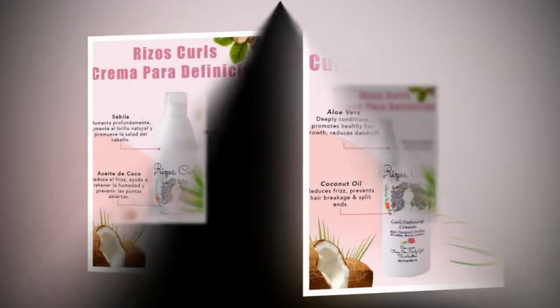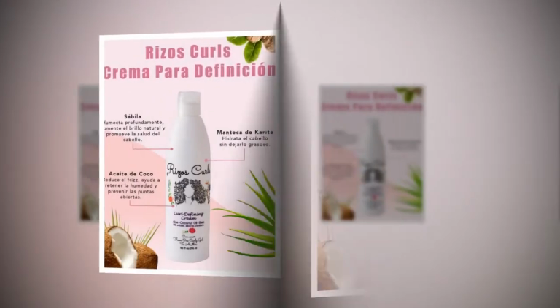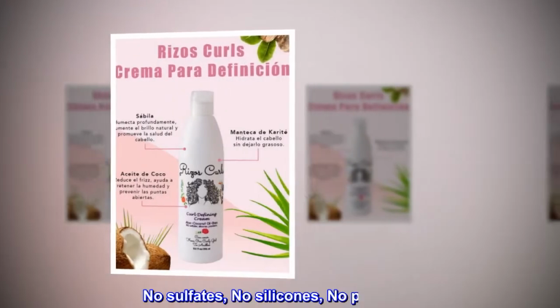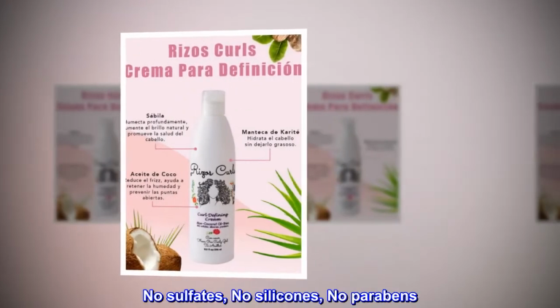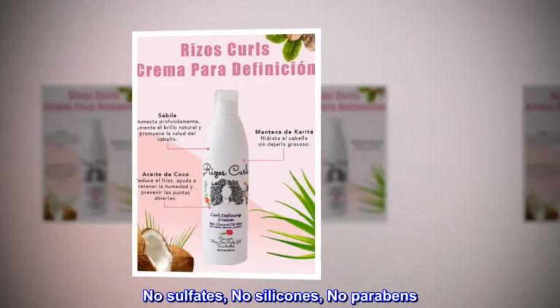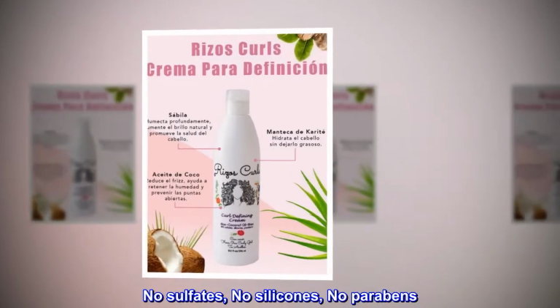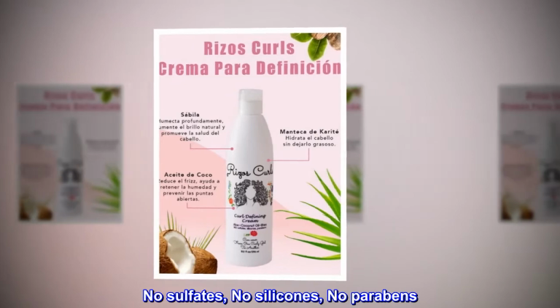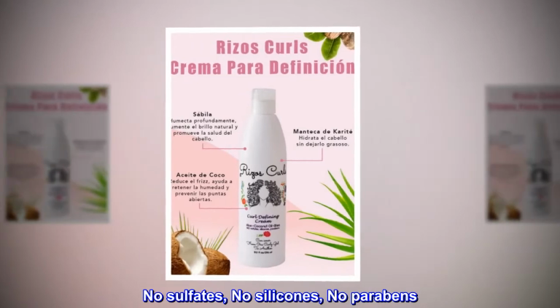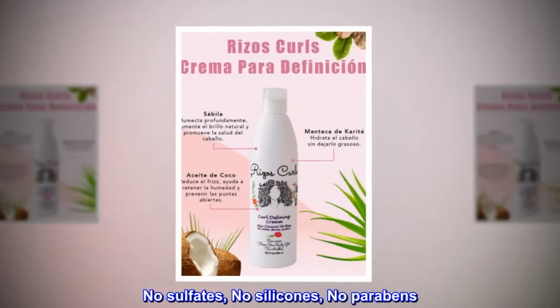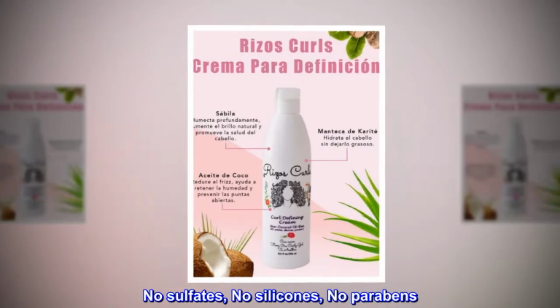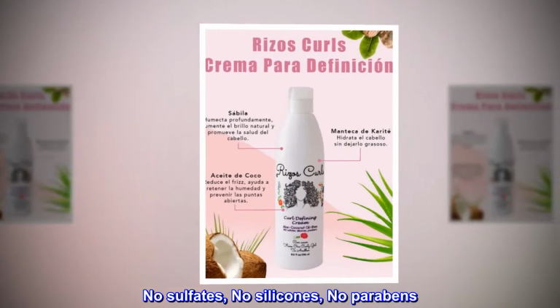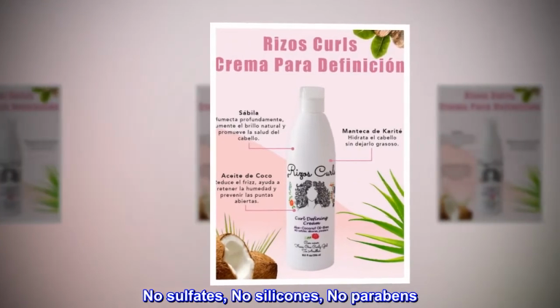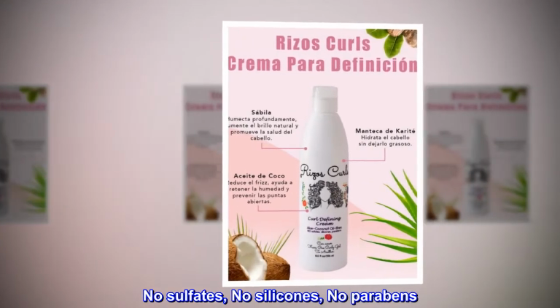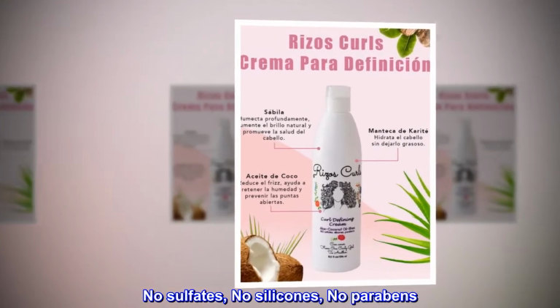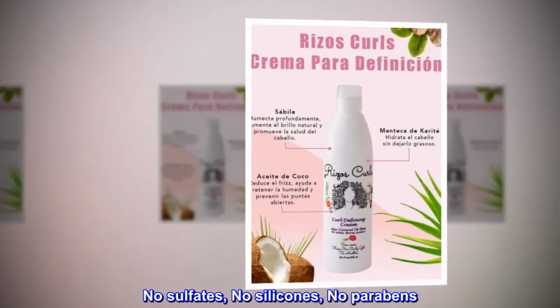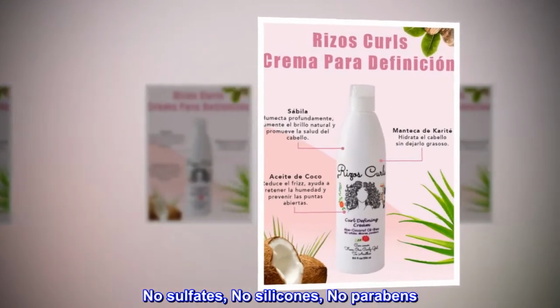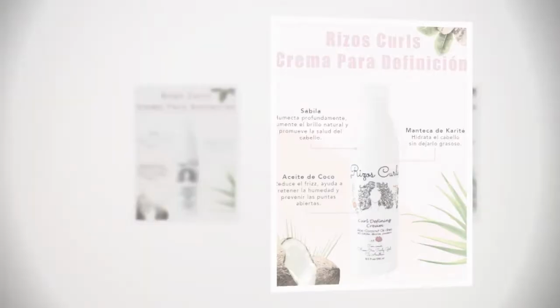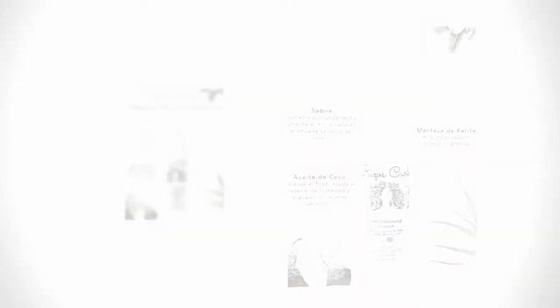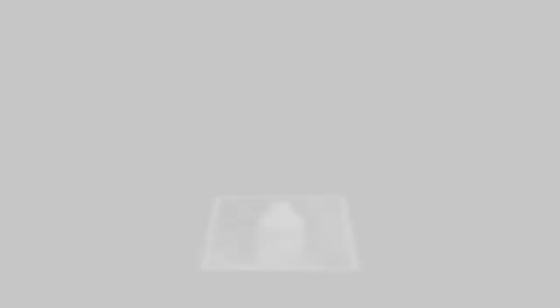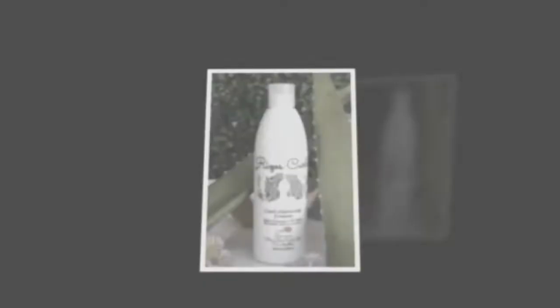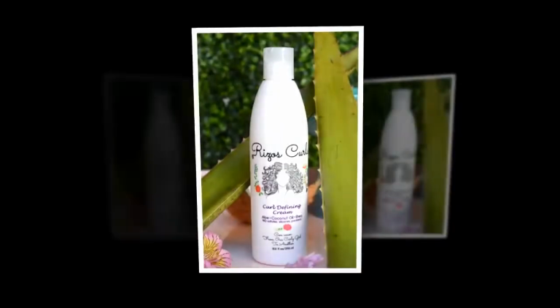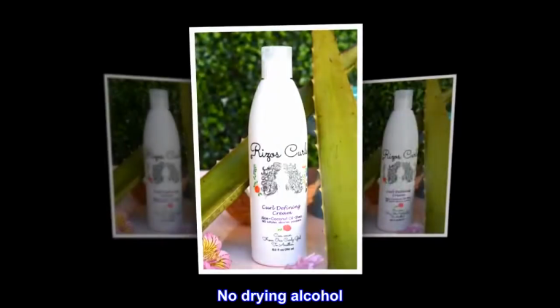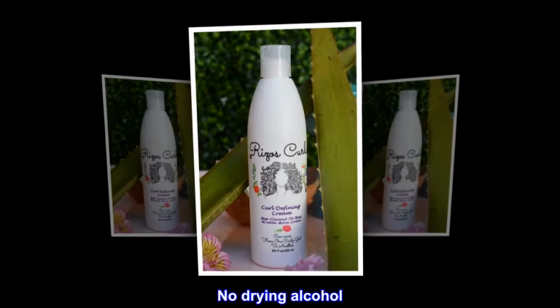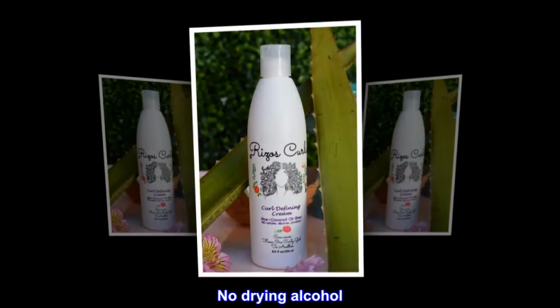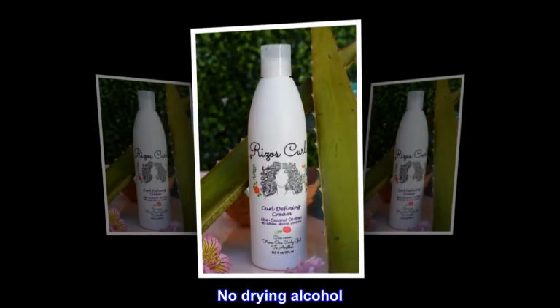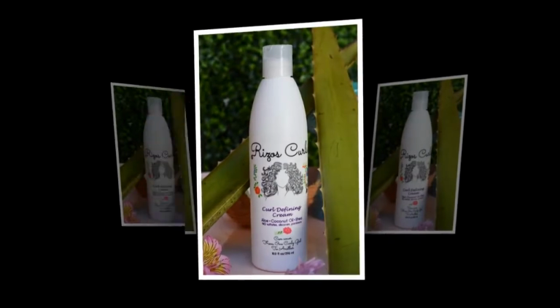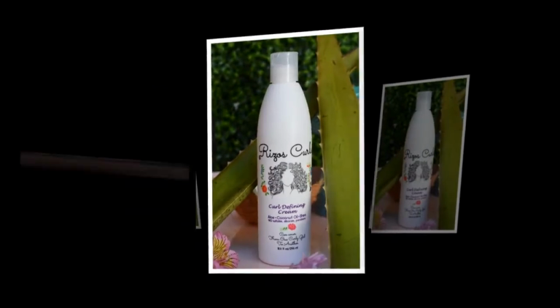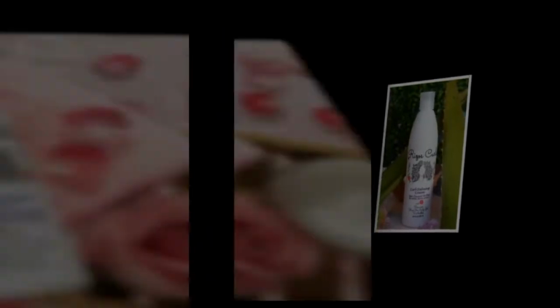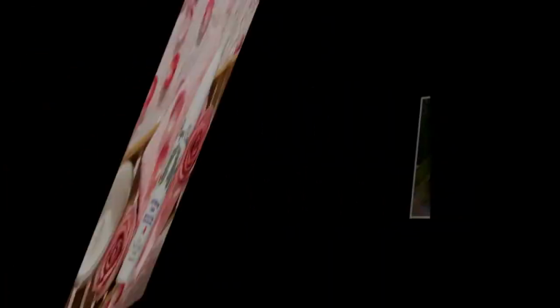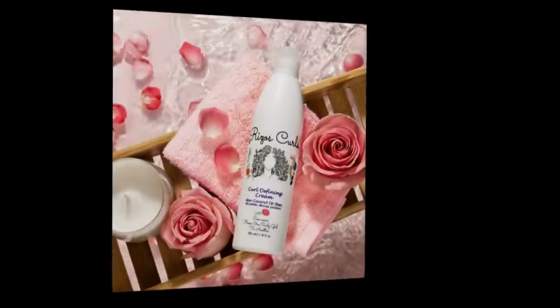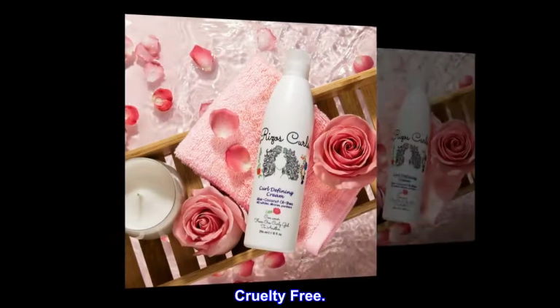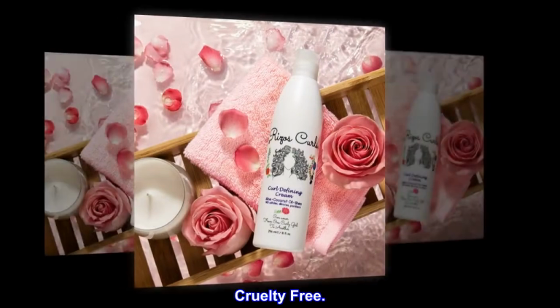No sulfates, no silicones, no parabens. No drying alcohol. Cruelty-free.